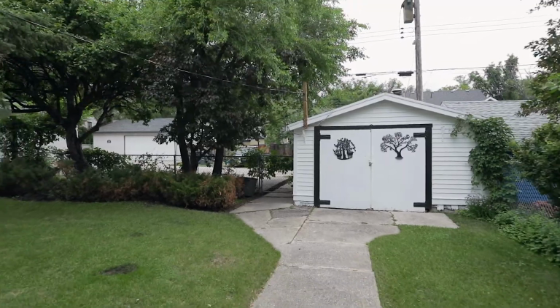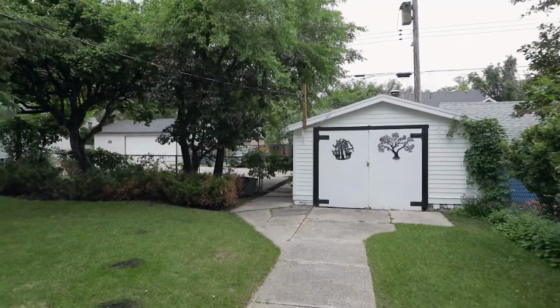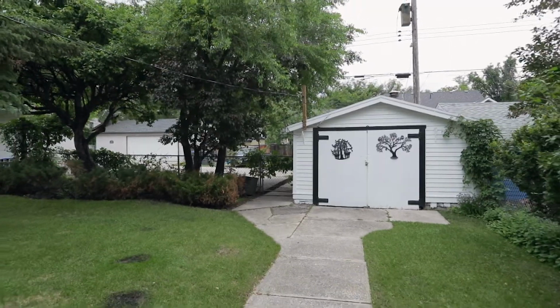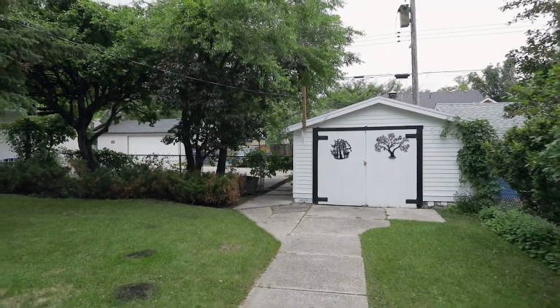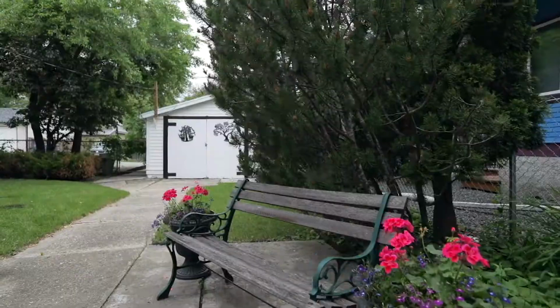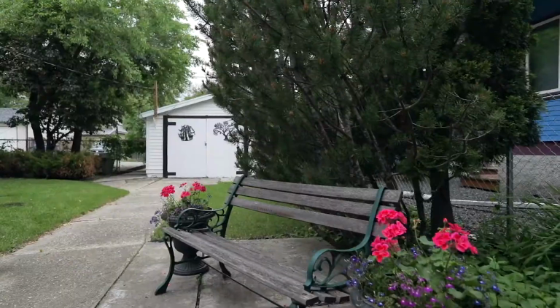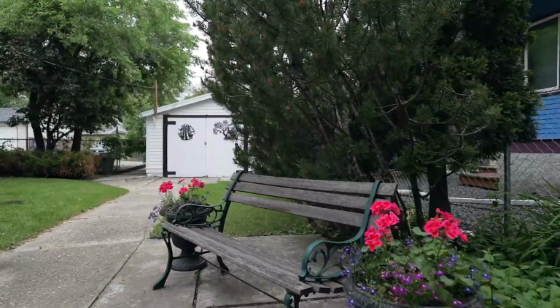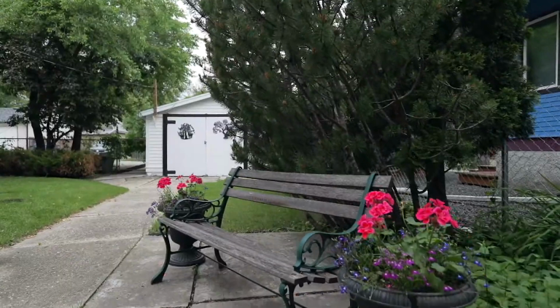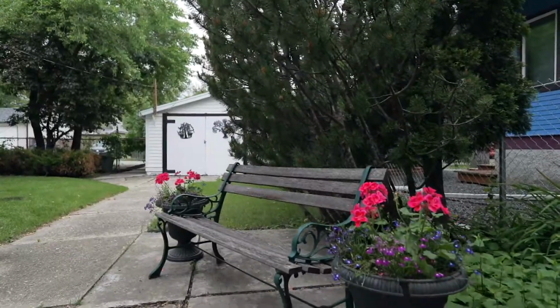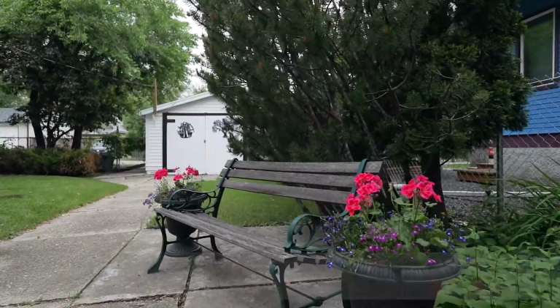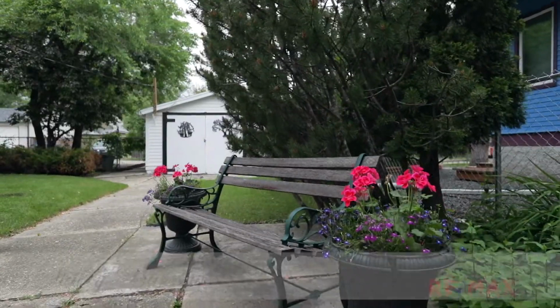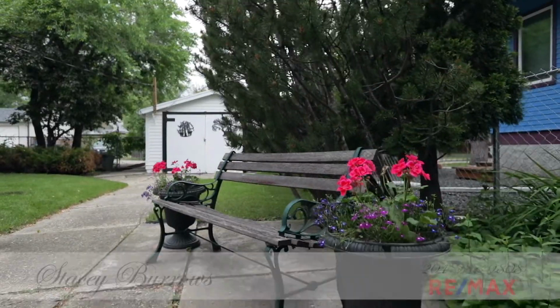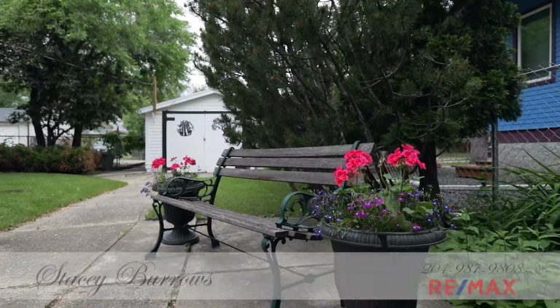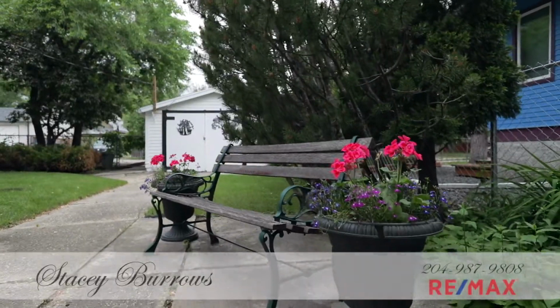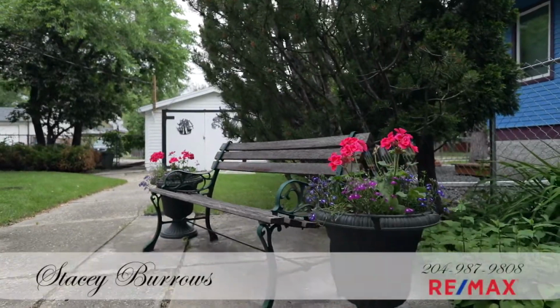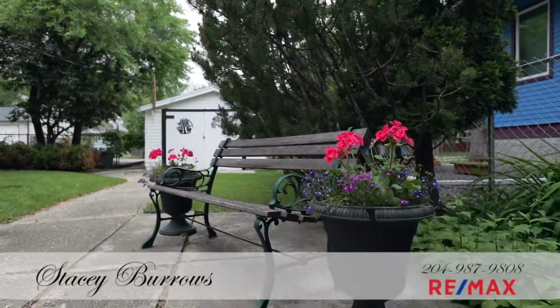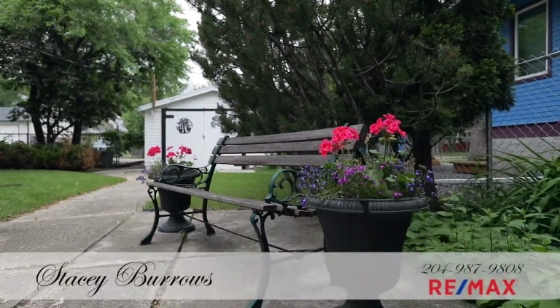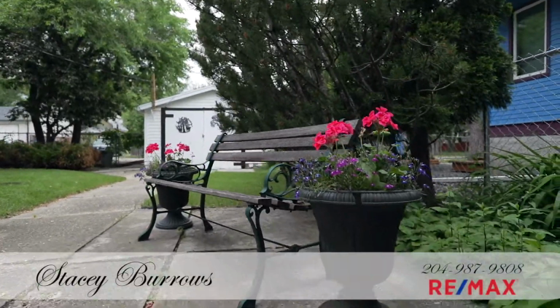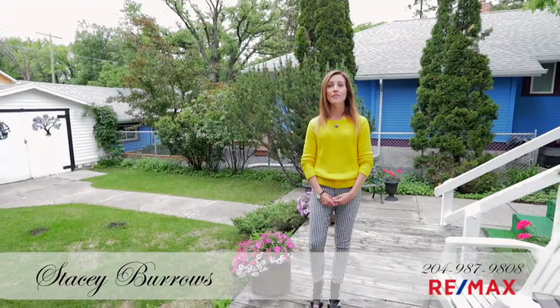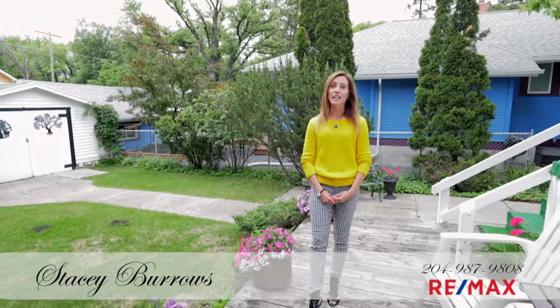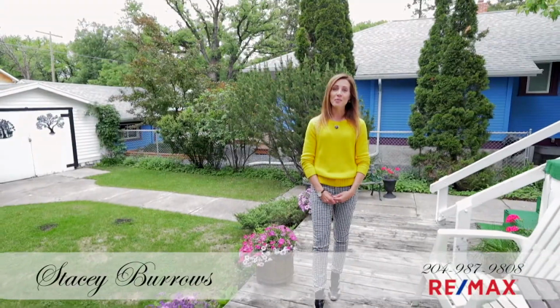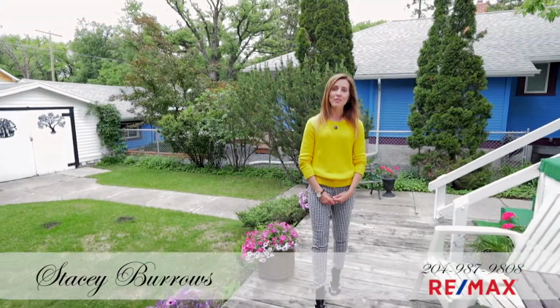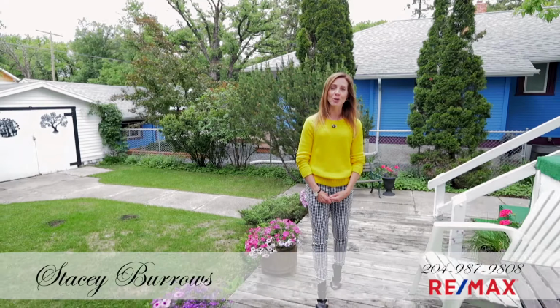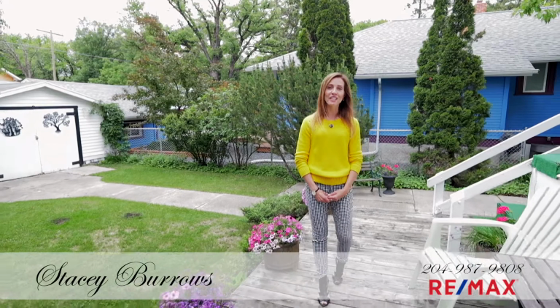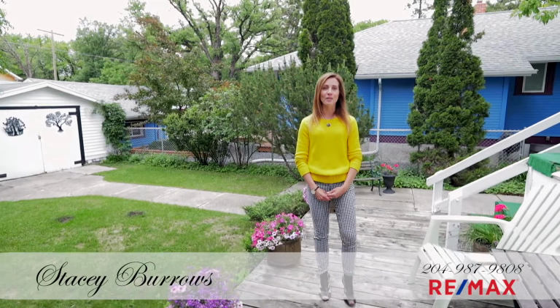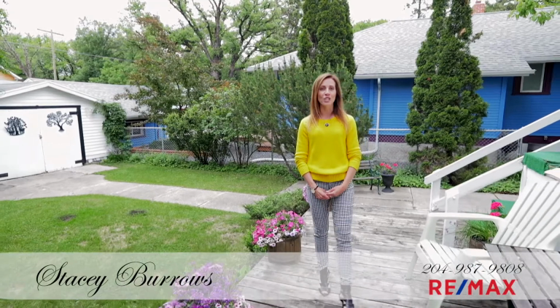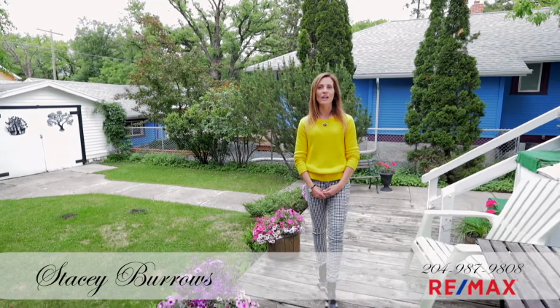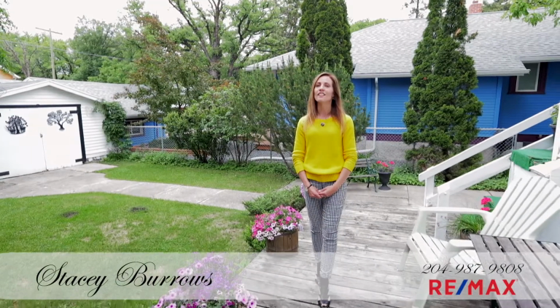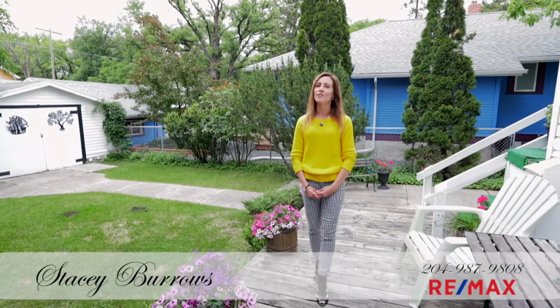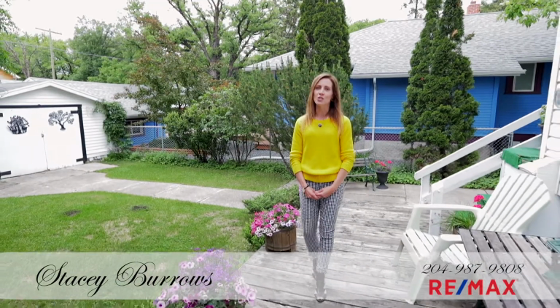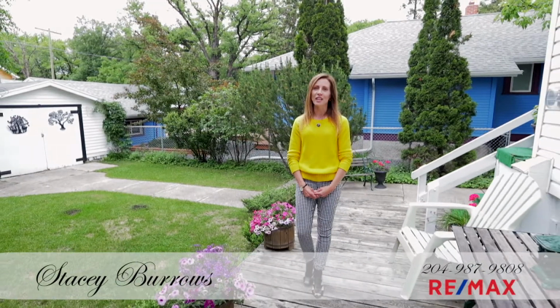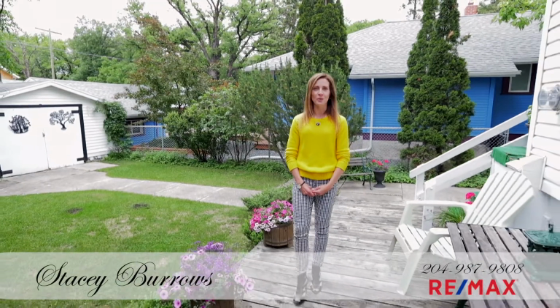That concludes our tour of 255 Belfort. If you'd like a private showing, give me a shout. I'd love to show you the house.